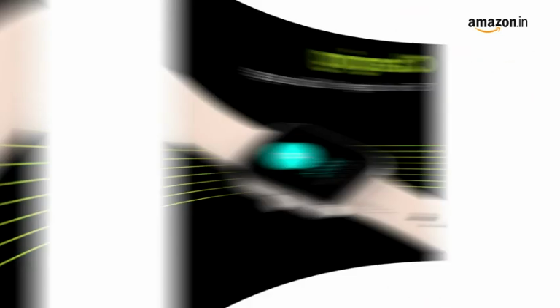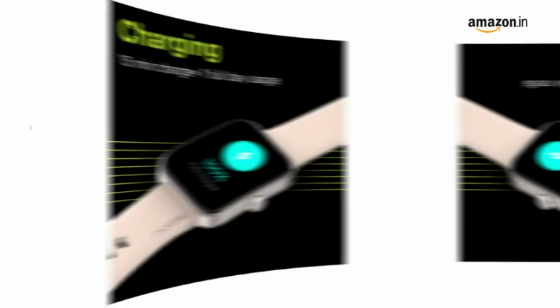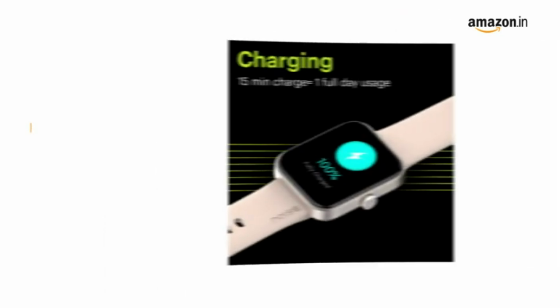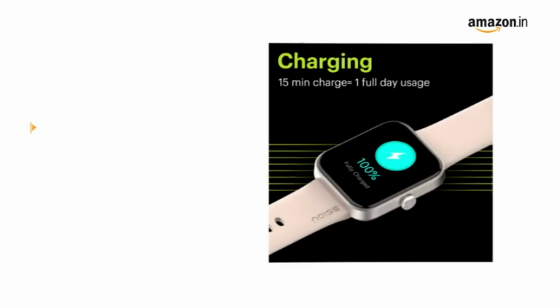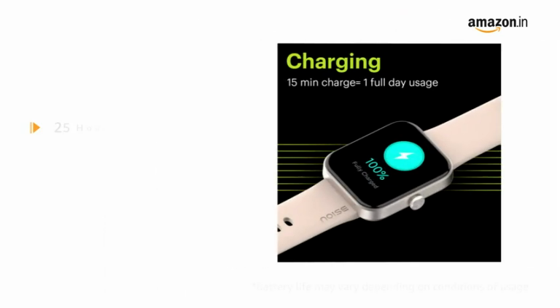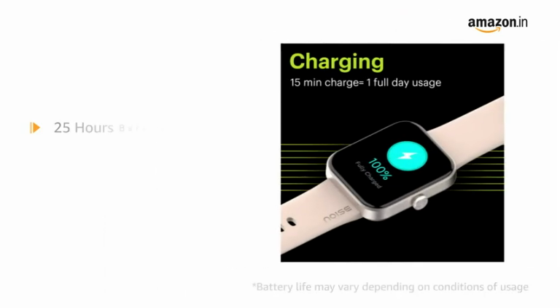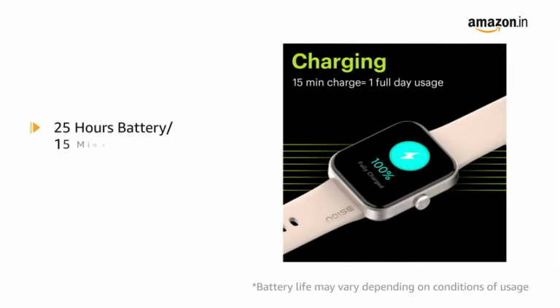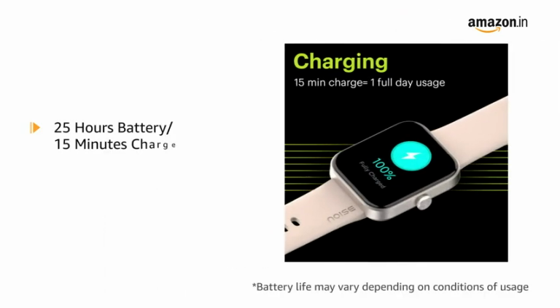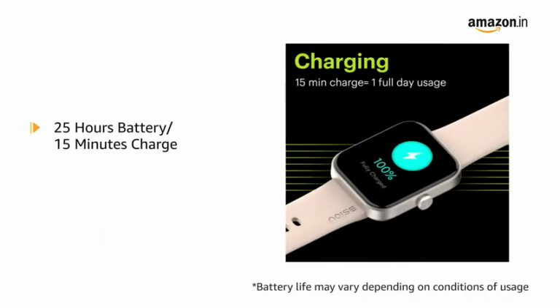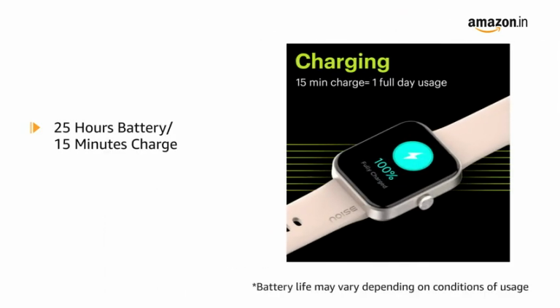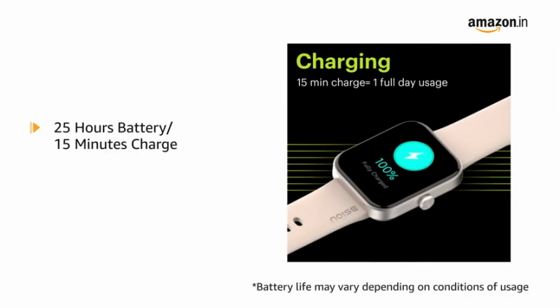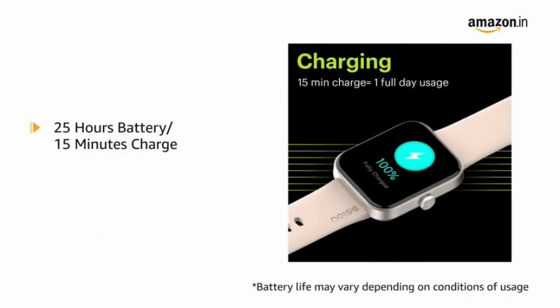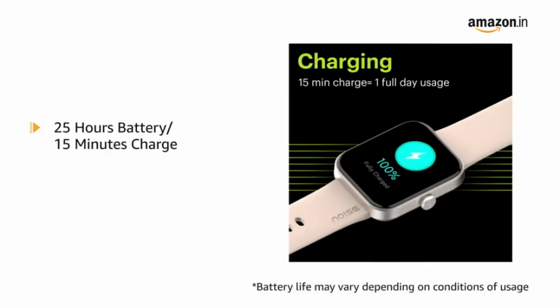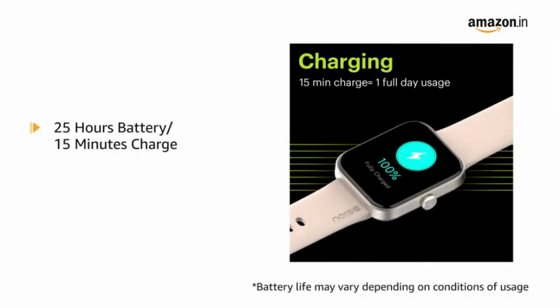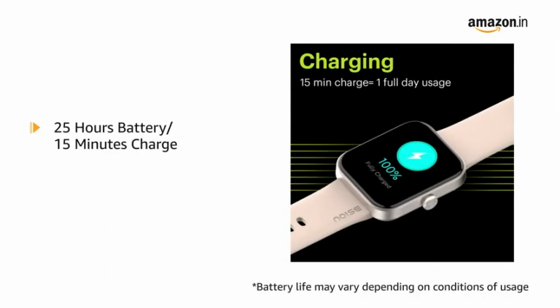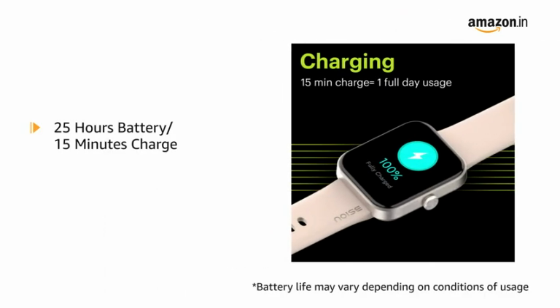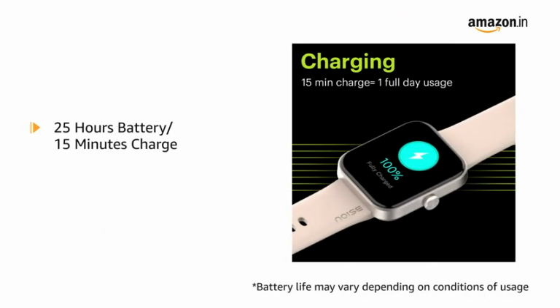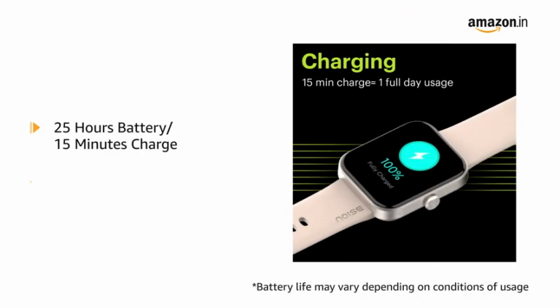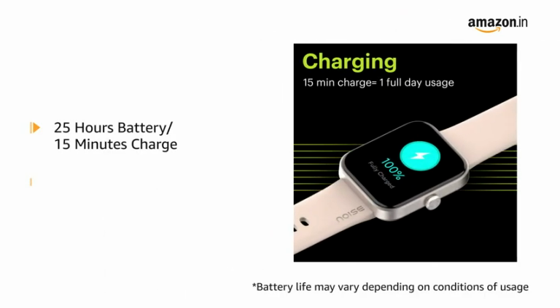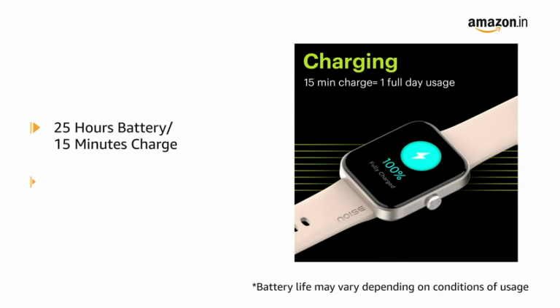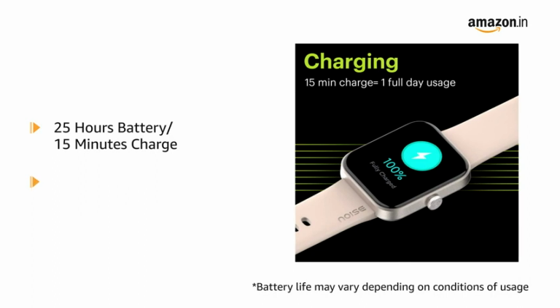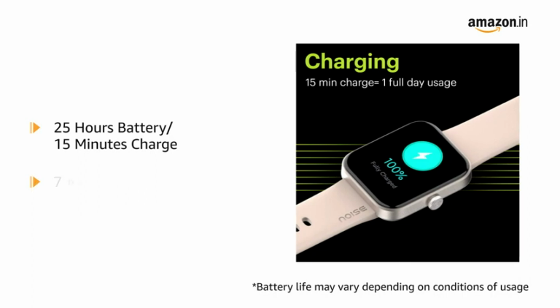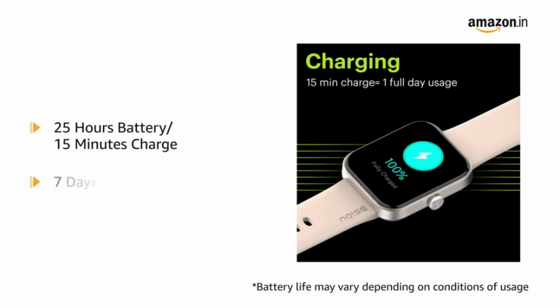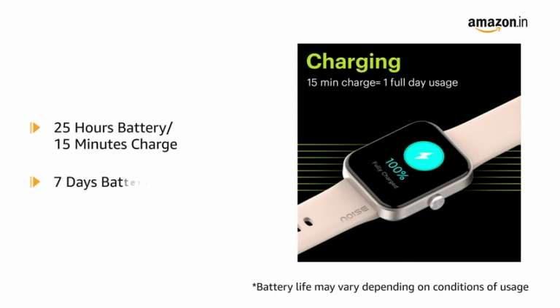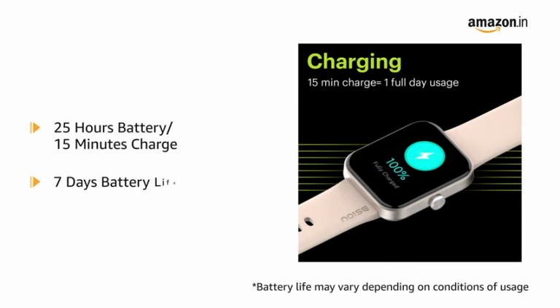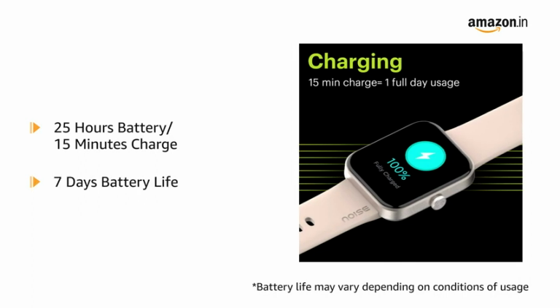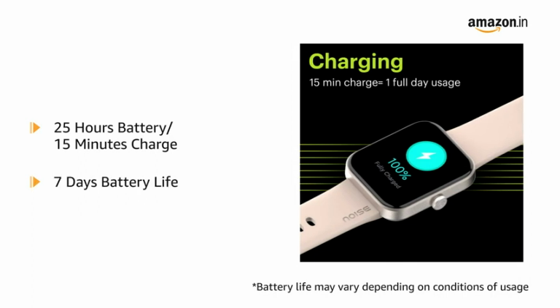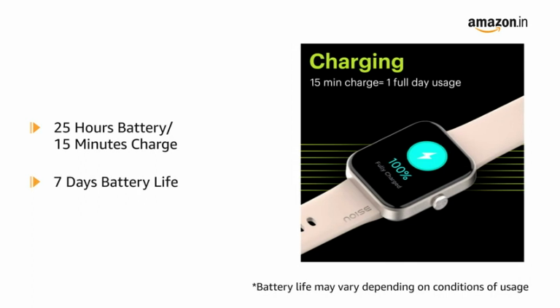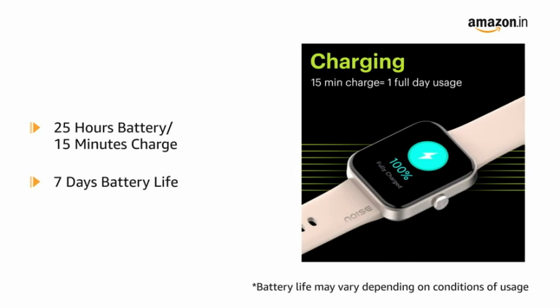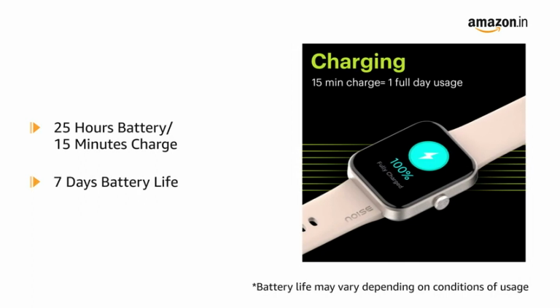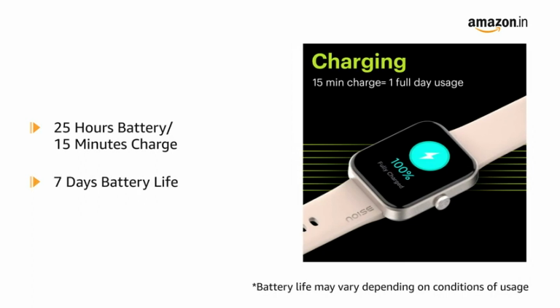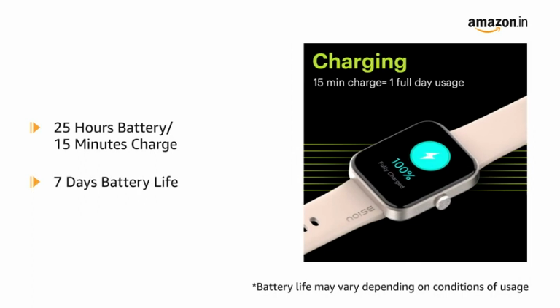It is powered with 25 hours of battery in just 15 minutes of charge and a total of 7 days battery life.